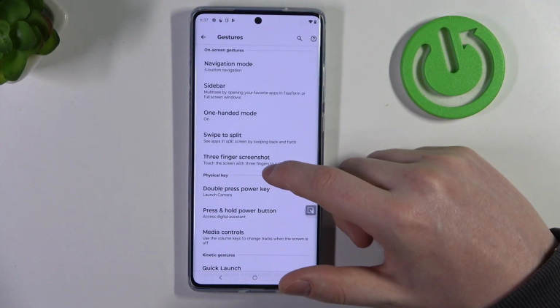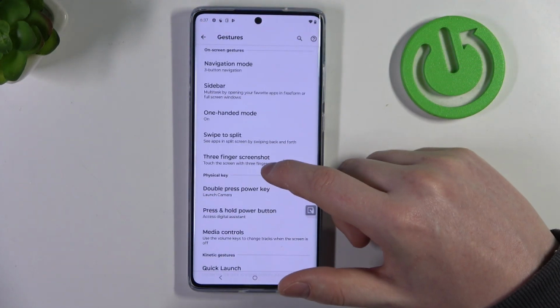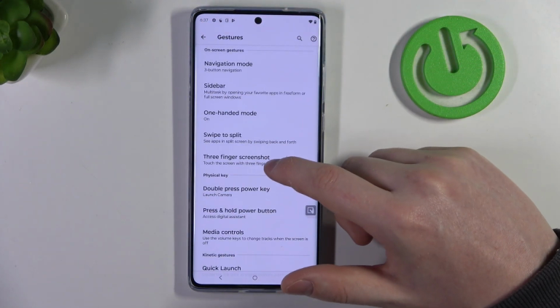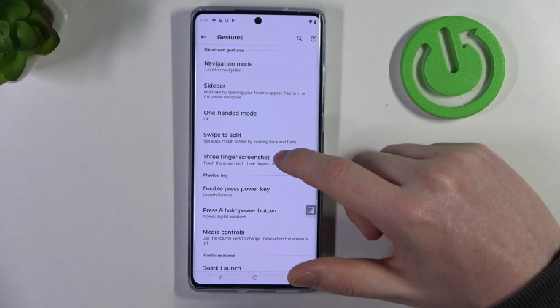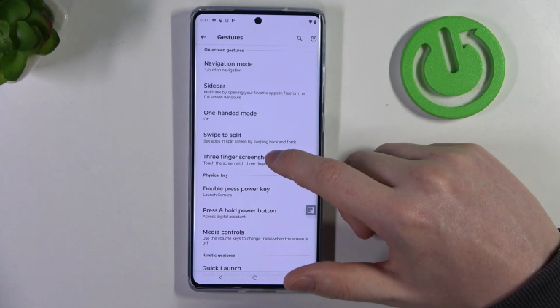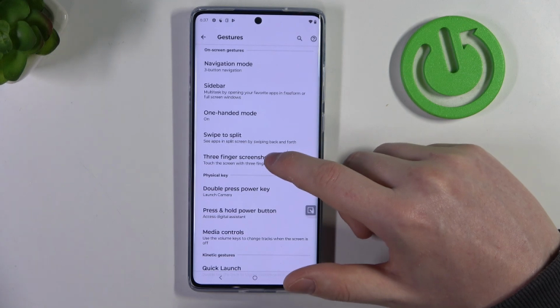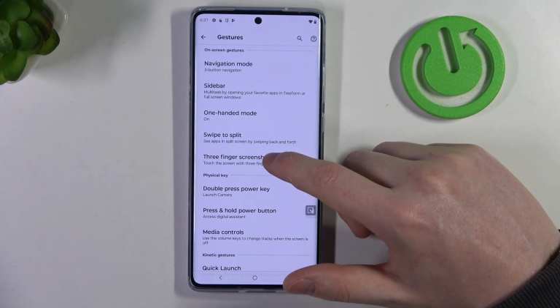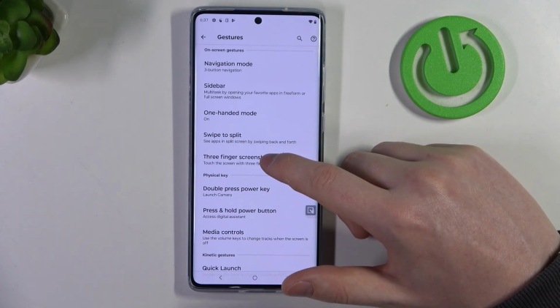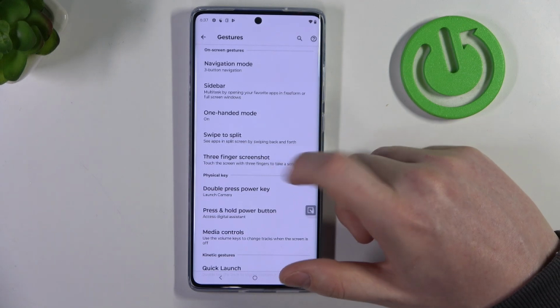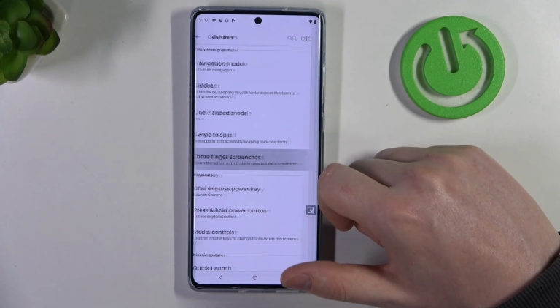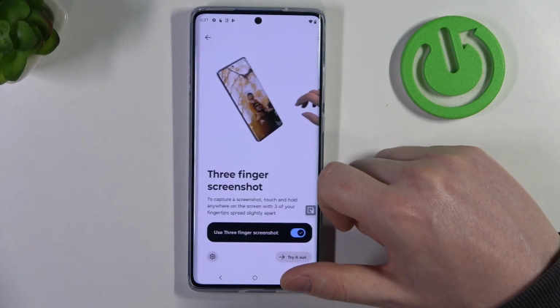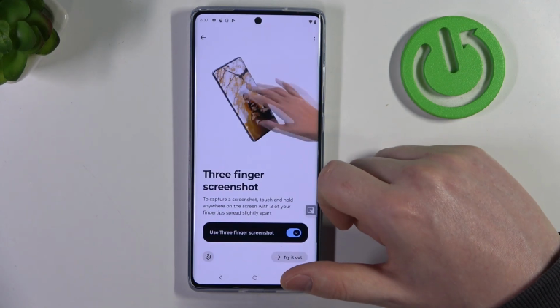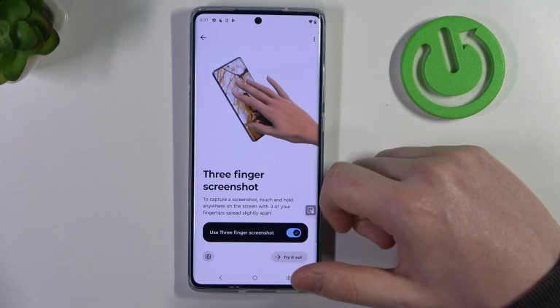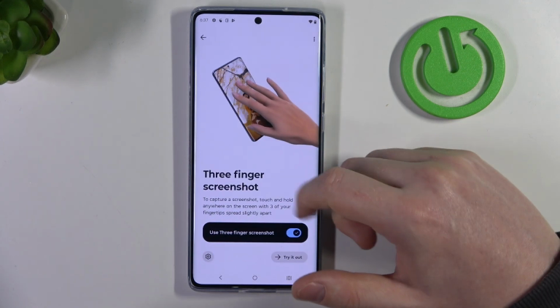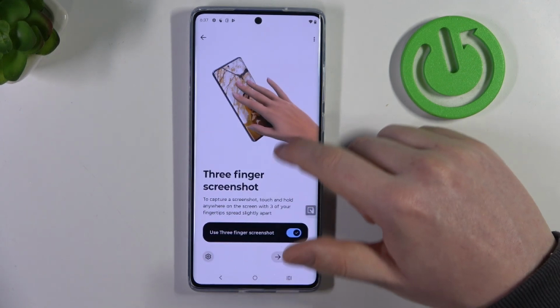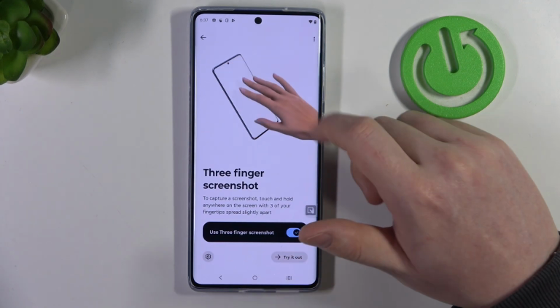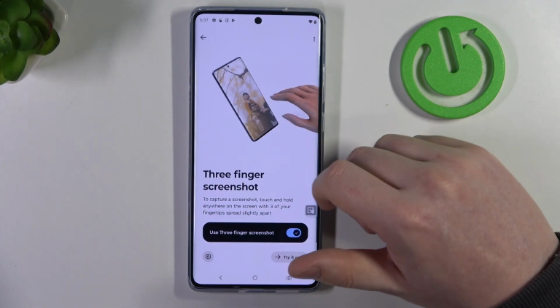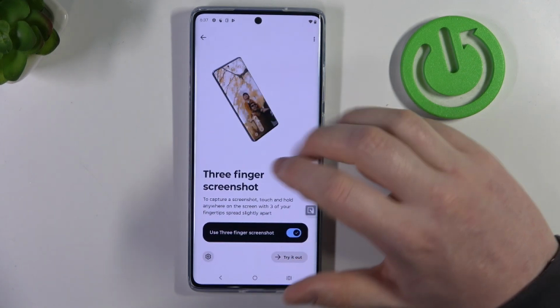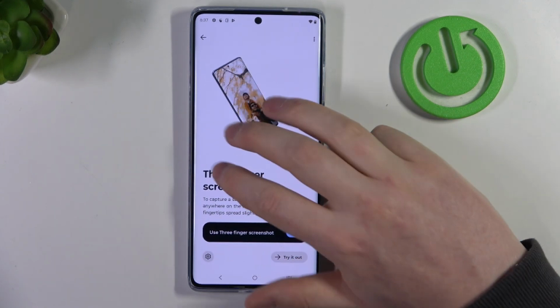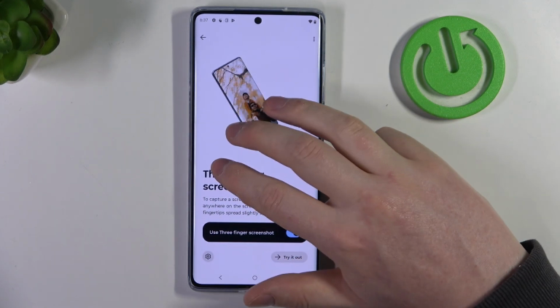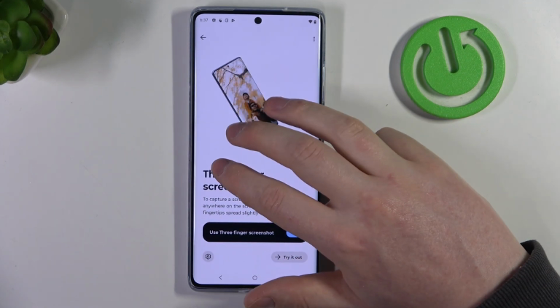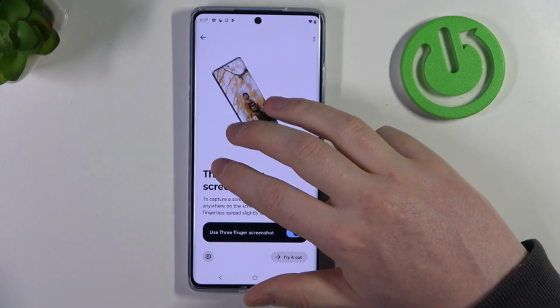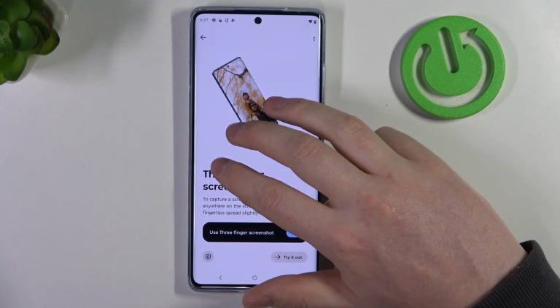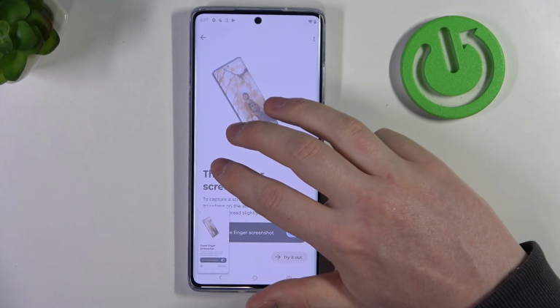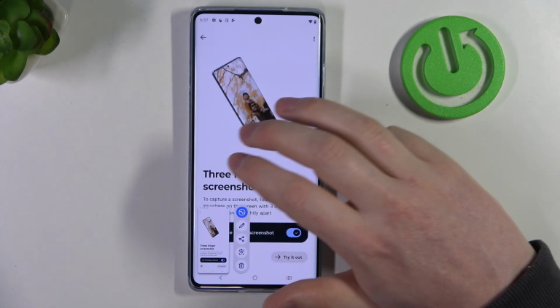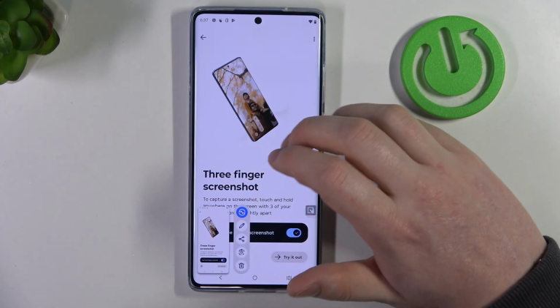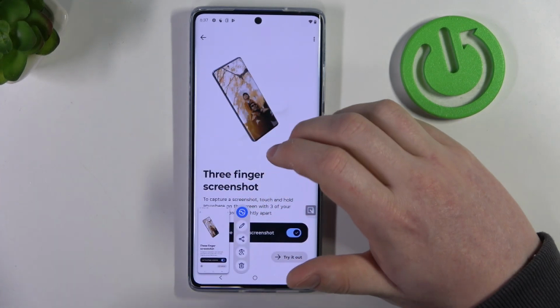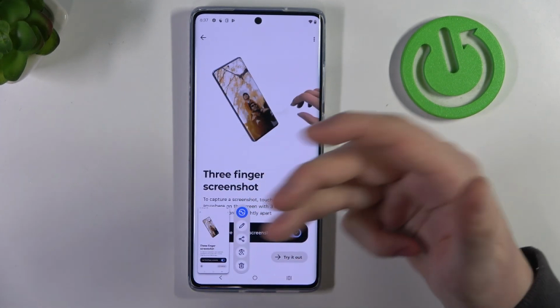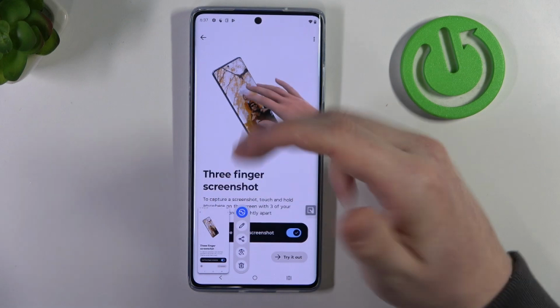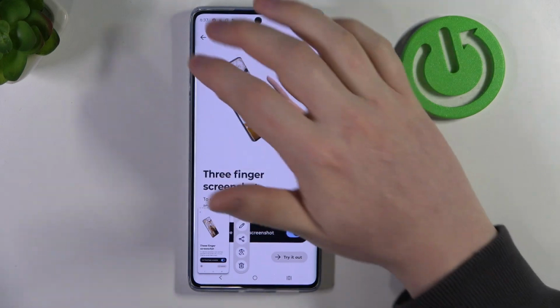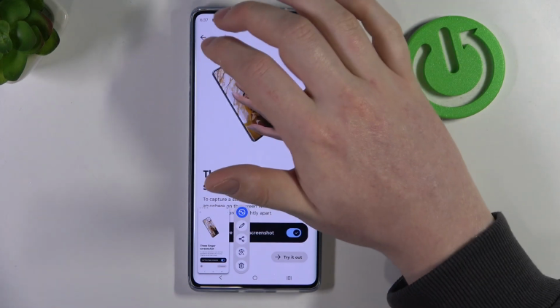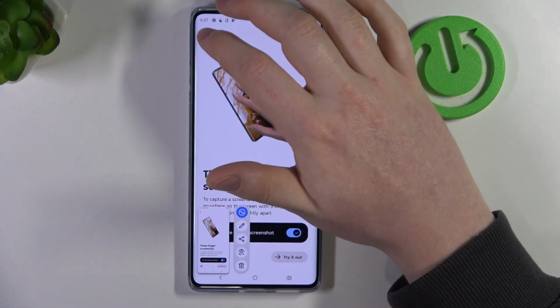Then we can navigate to three-finger screenshot. When enabled, you can hold your three fingers onto the screen to capture a screenshot.